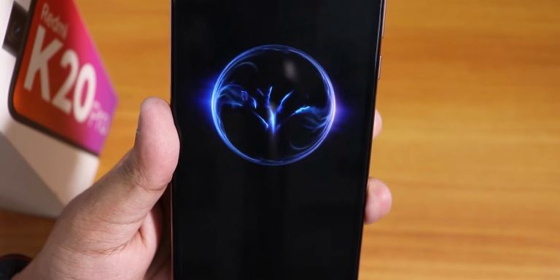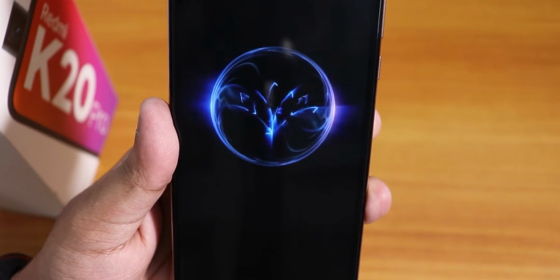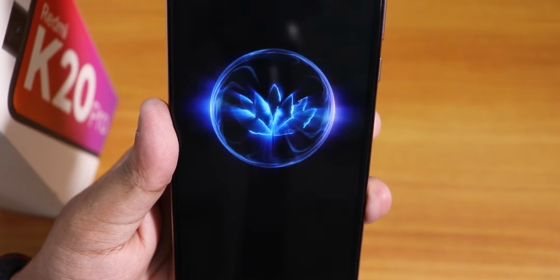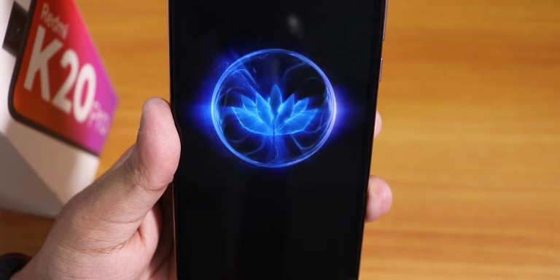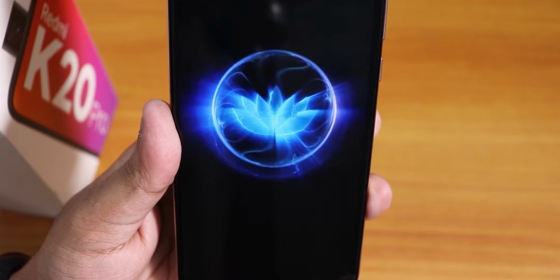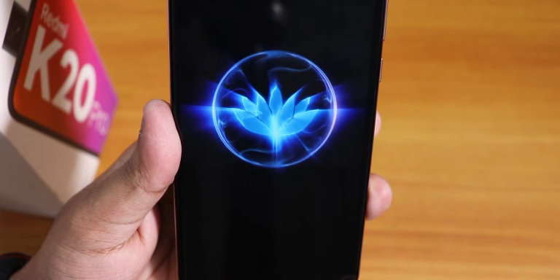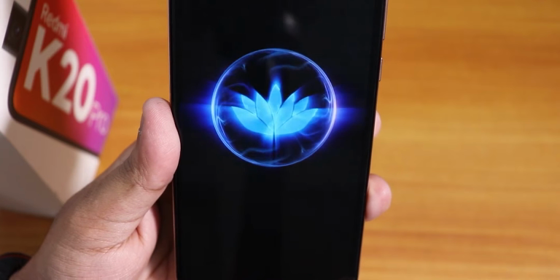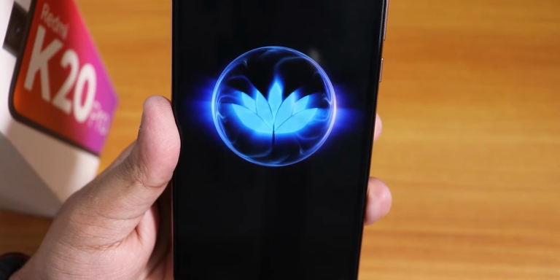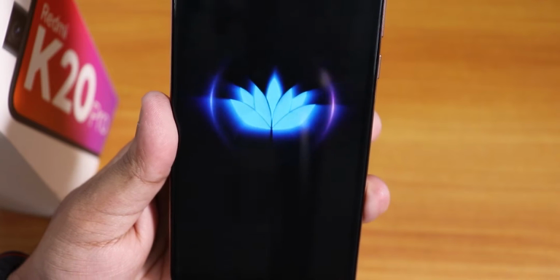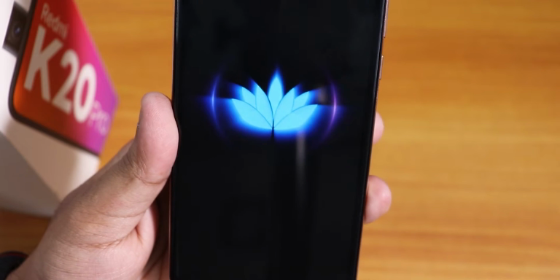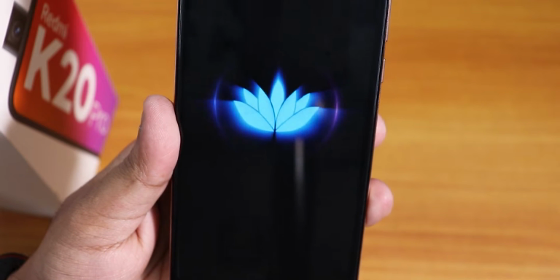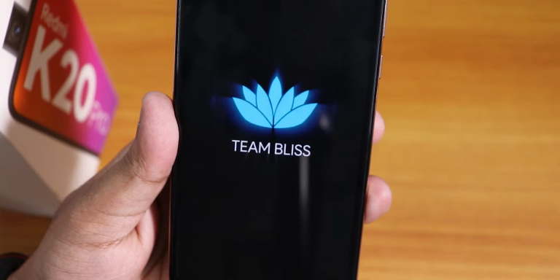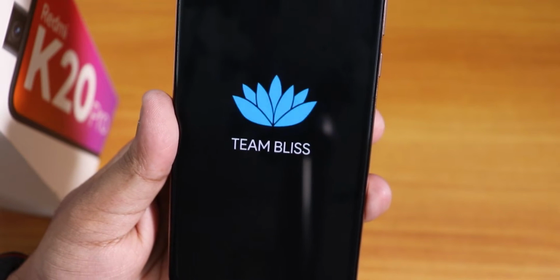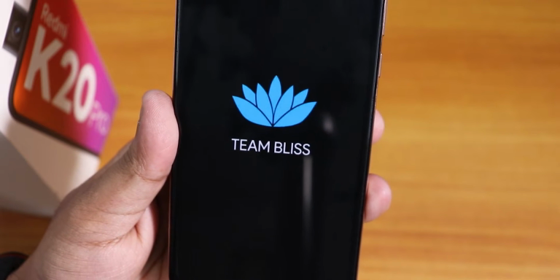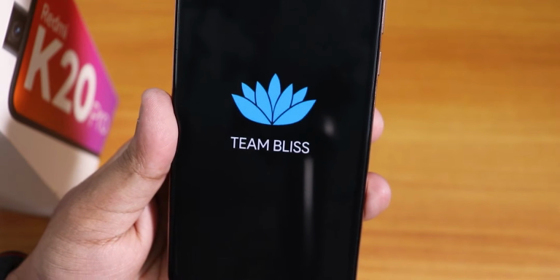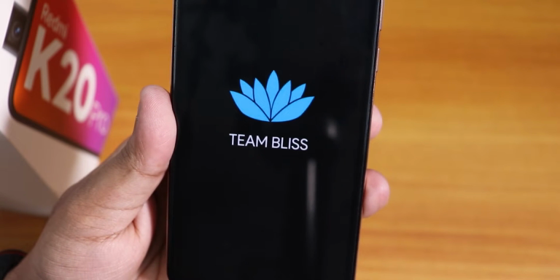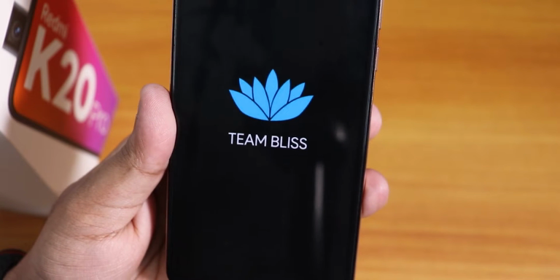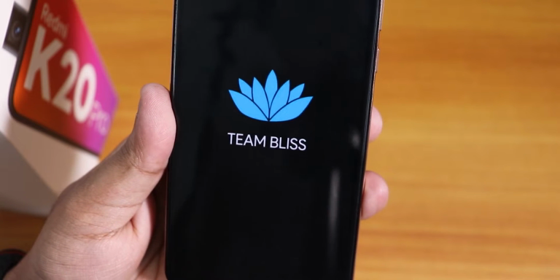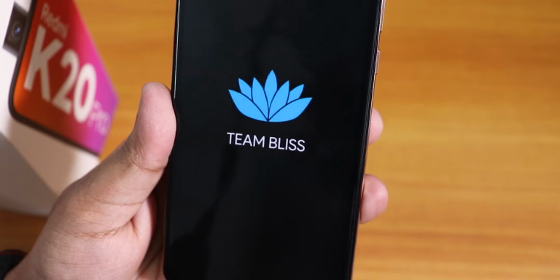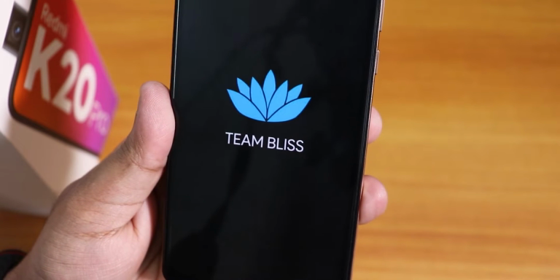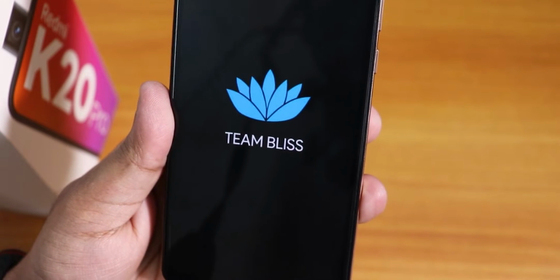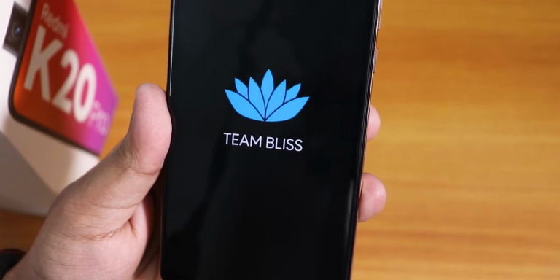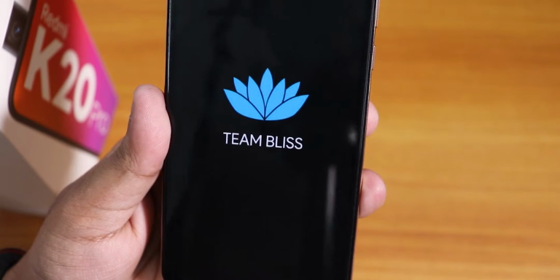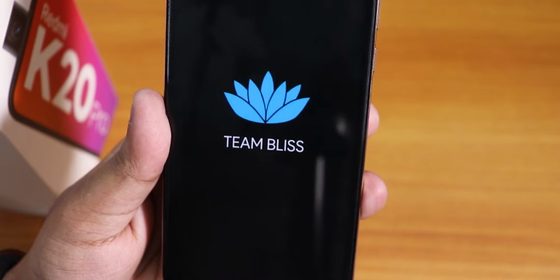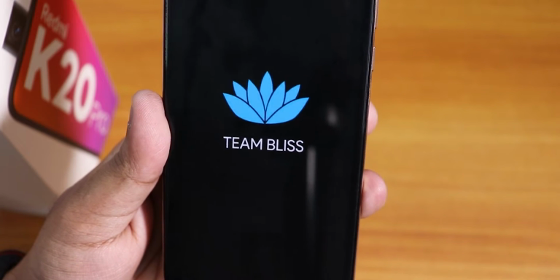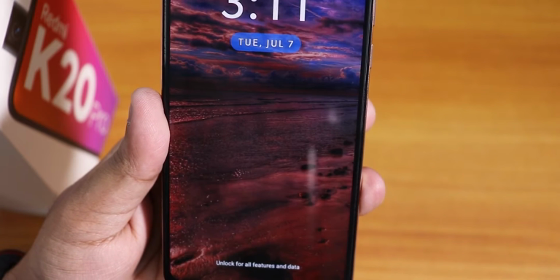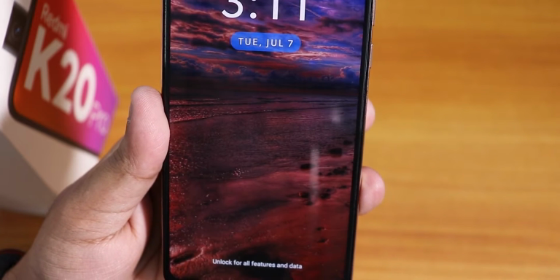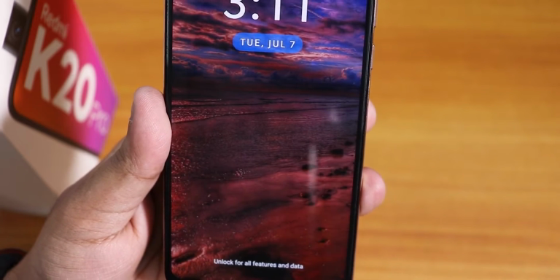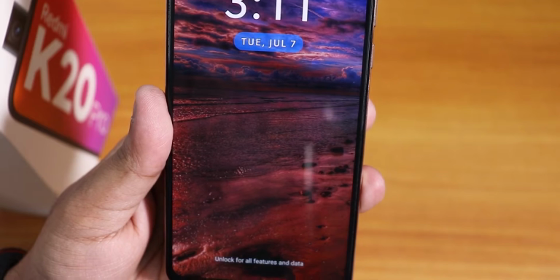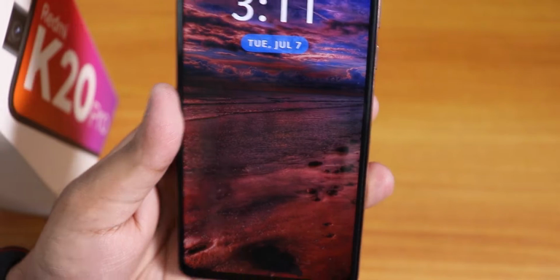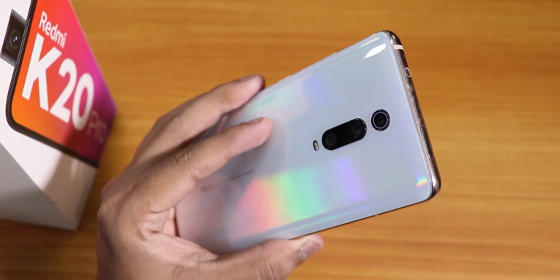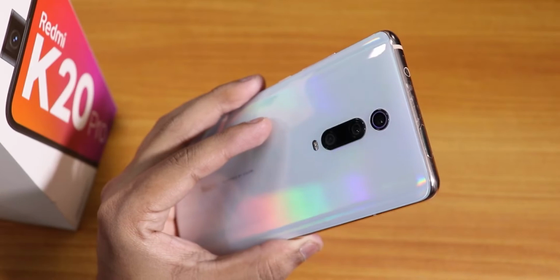What is up guys, this is Tito back with another video on the Redmi K20 Pro. Today I'm going to be showing you the latest Bliss ROM on this device.